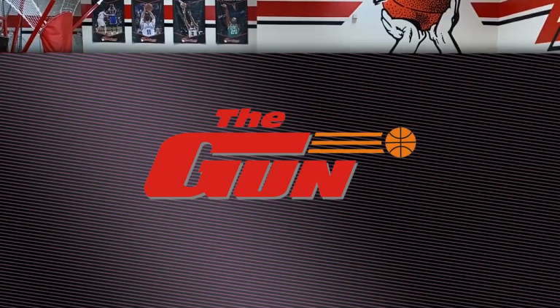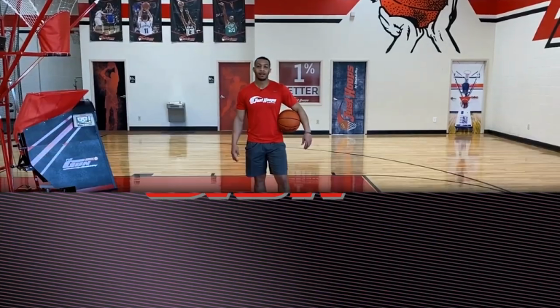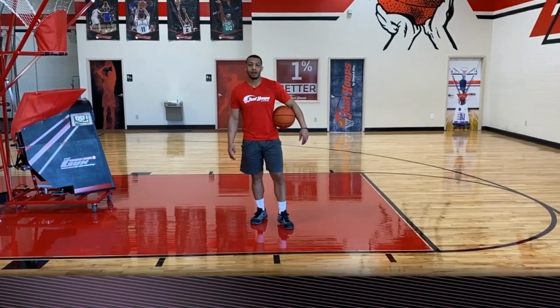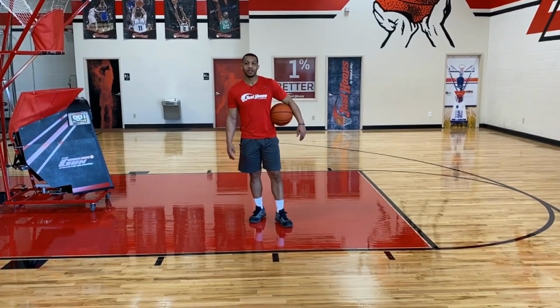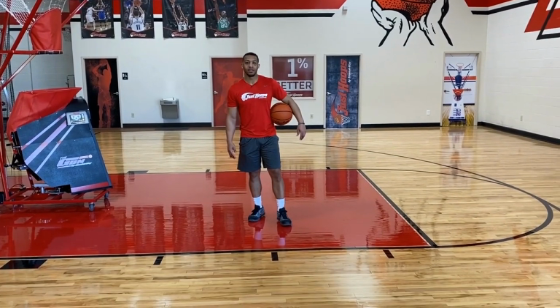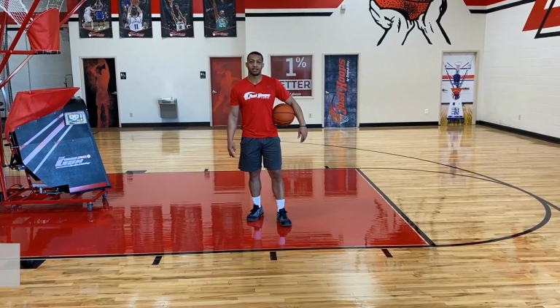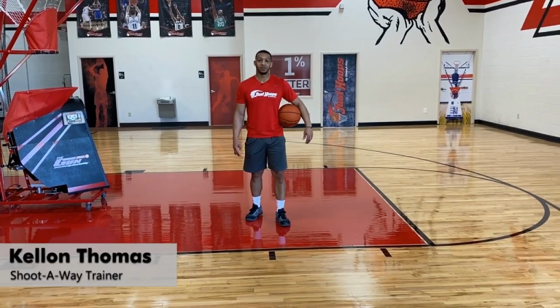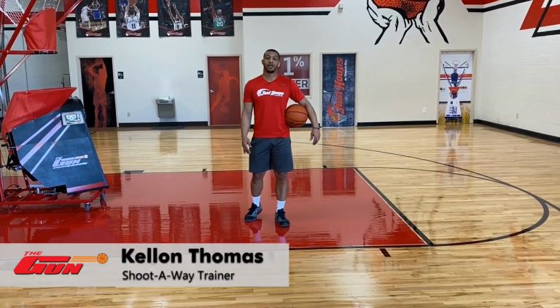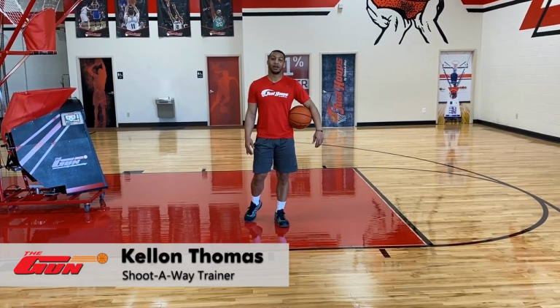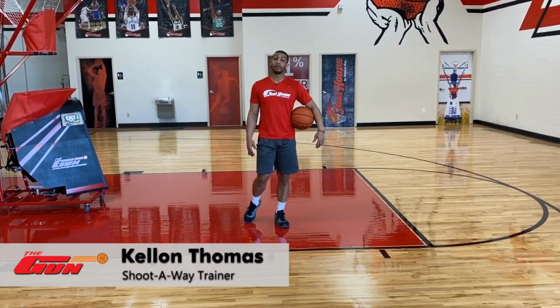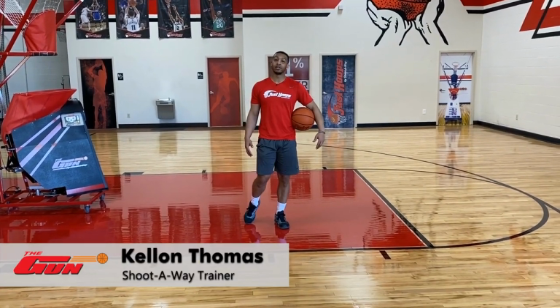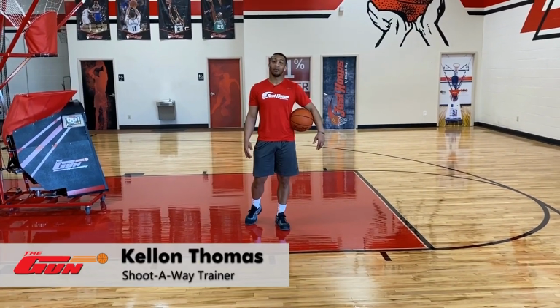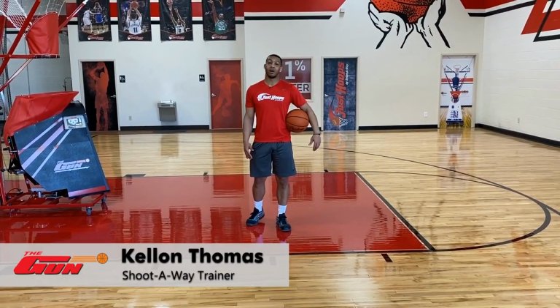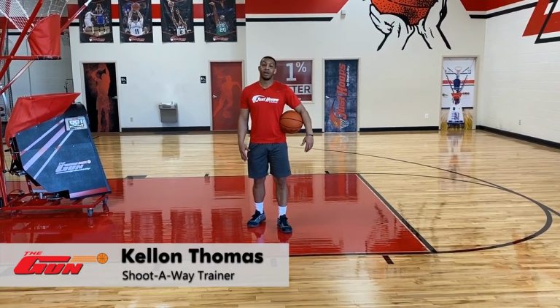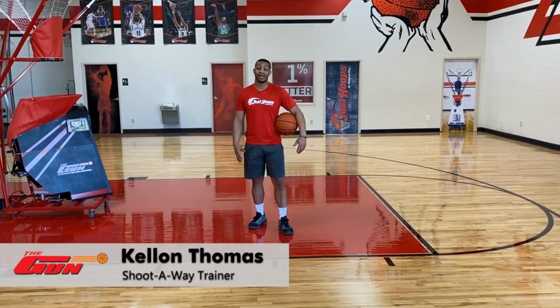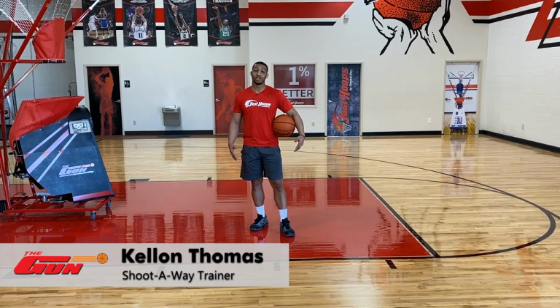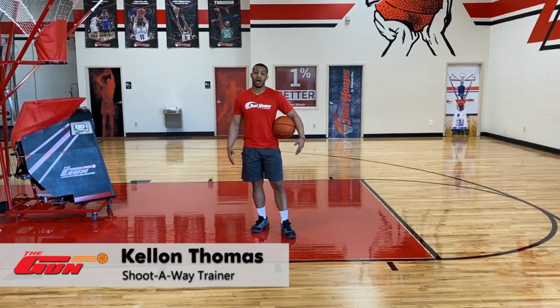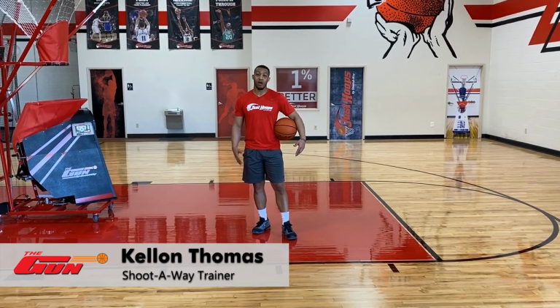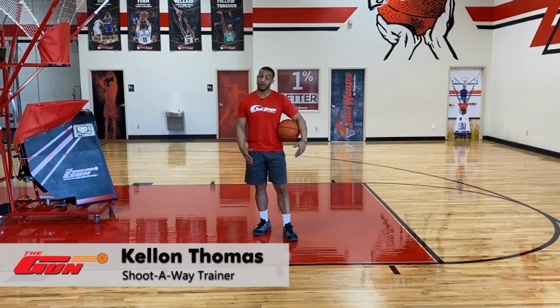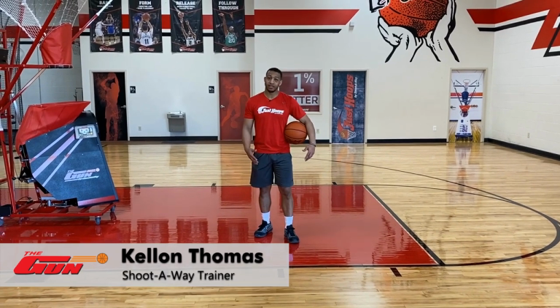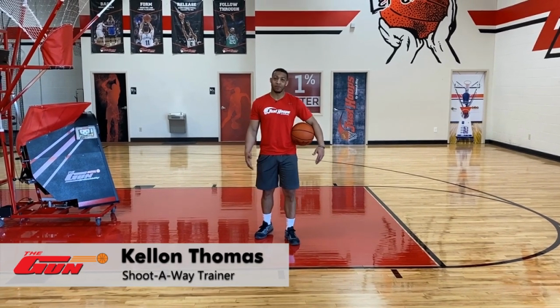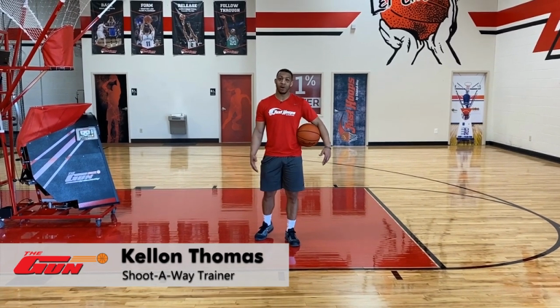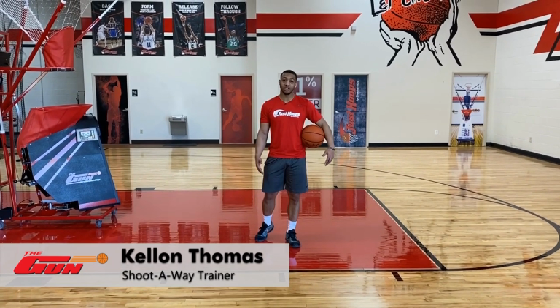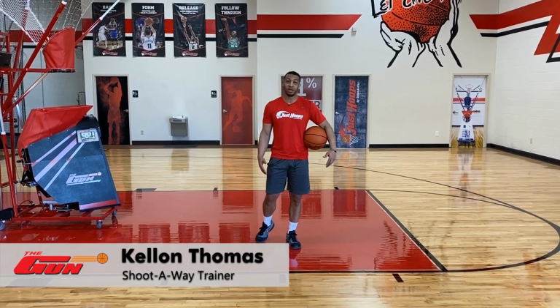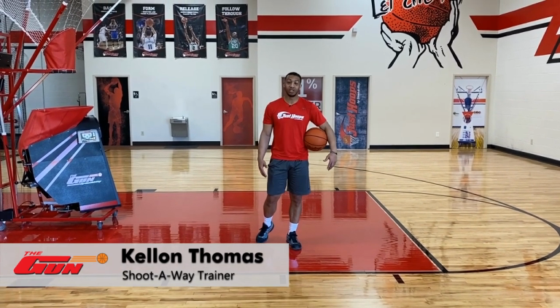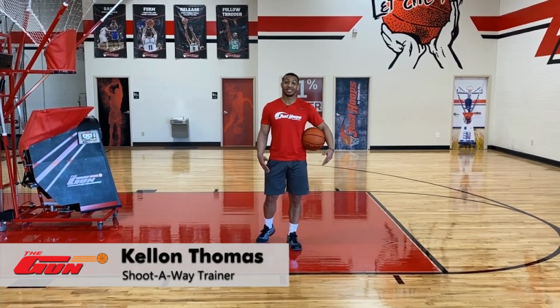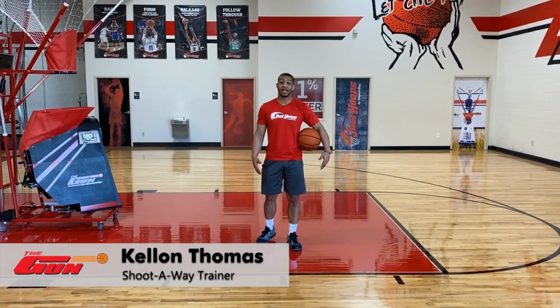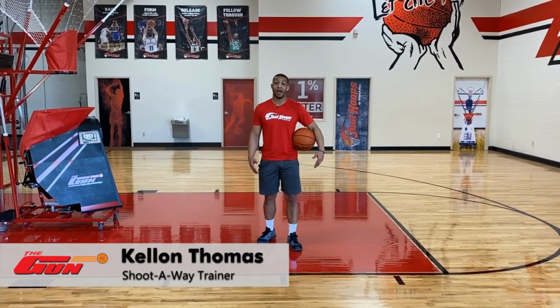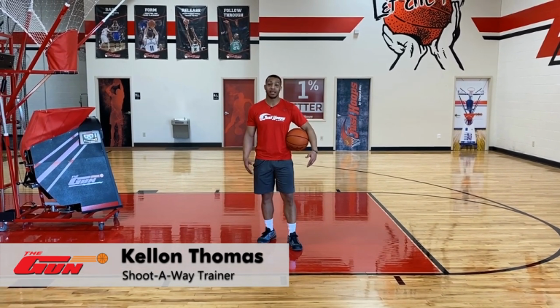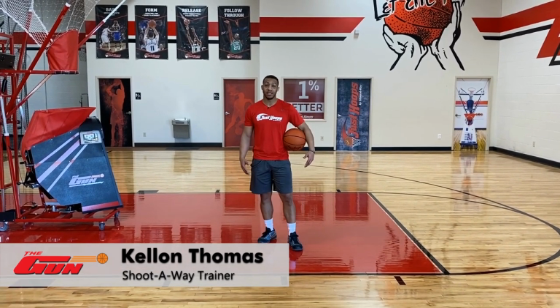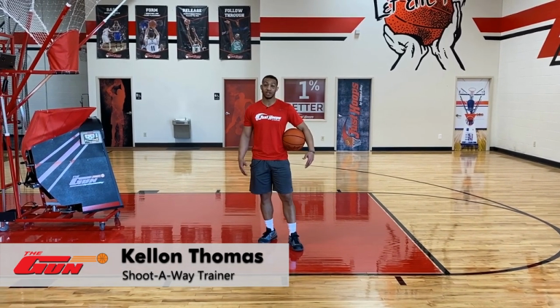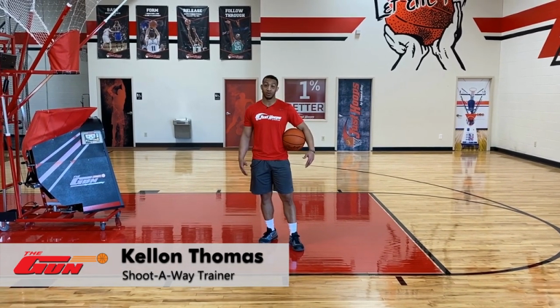Kellen Thomas here at Just Hoops. Now we're going to talk about getting our shot off and creating separation using a step back hesitation move.